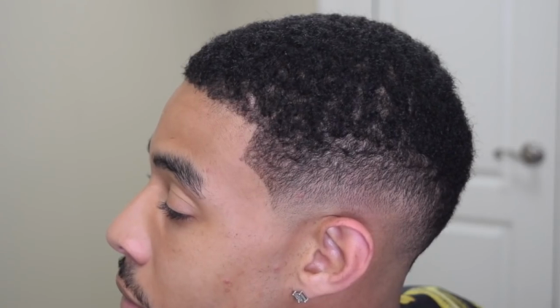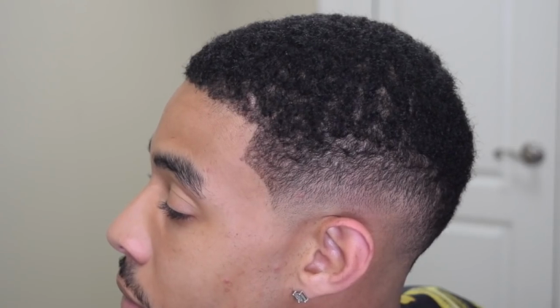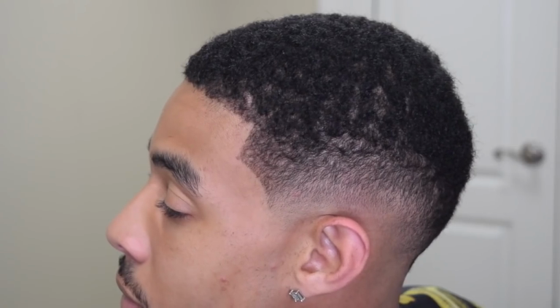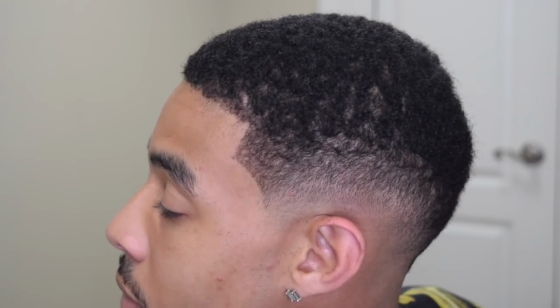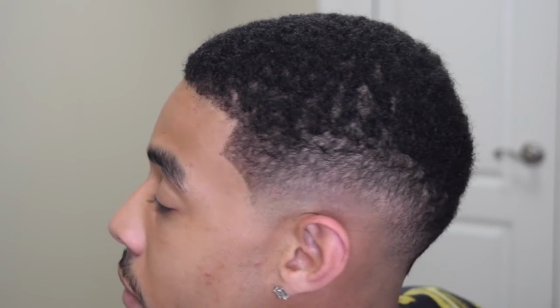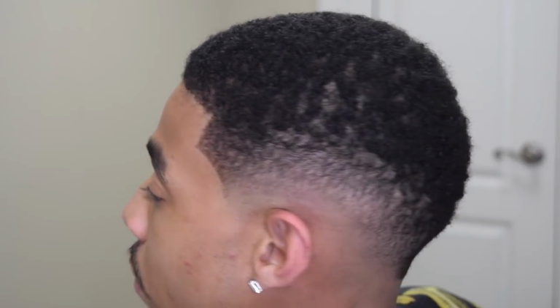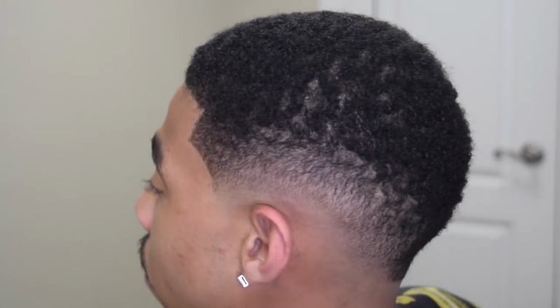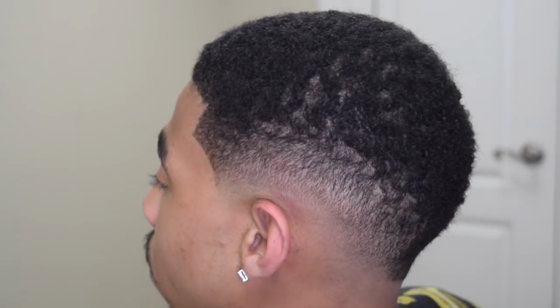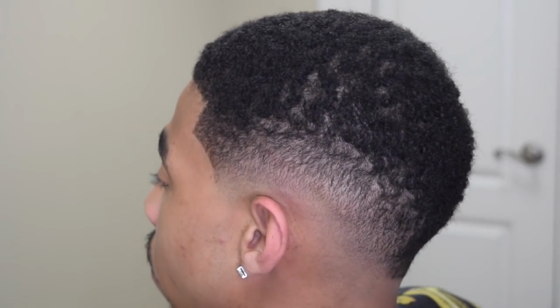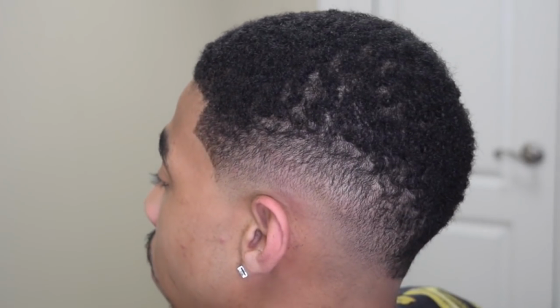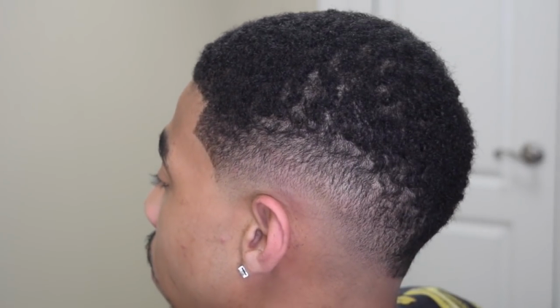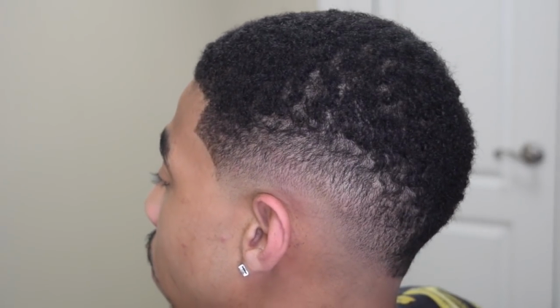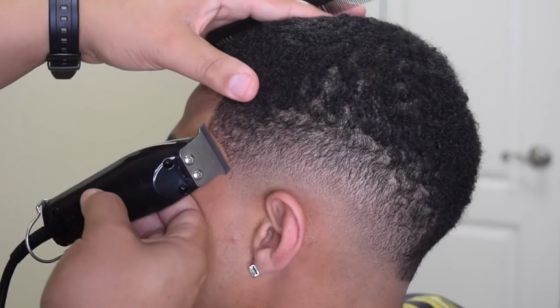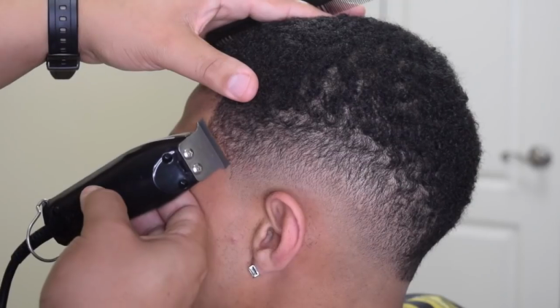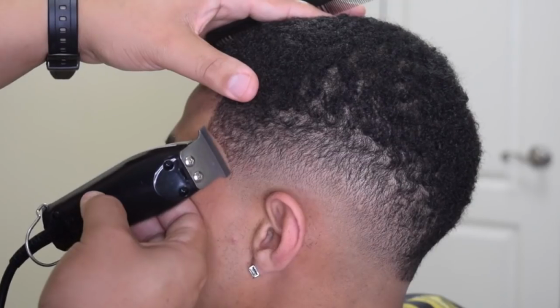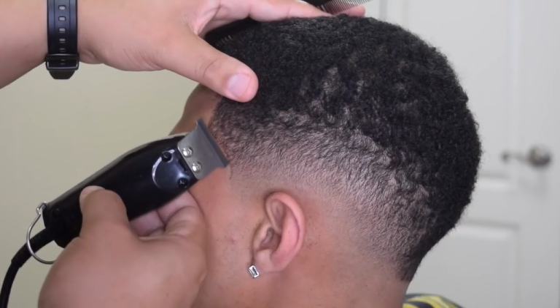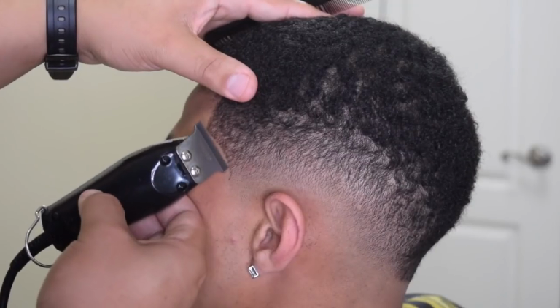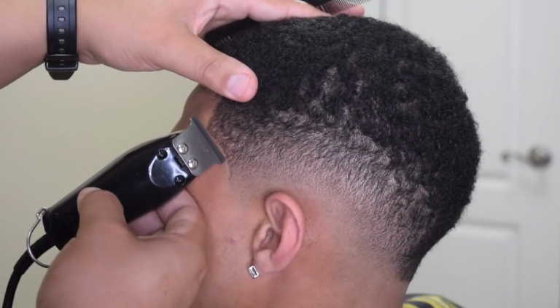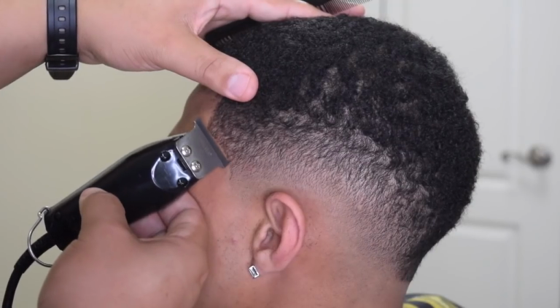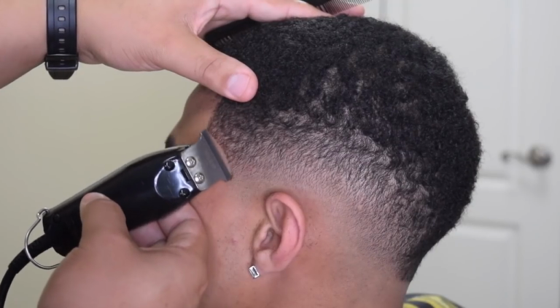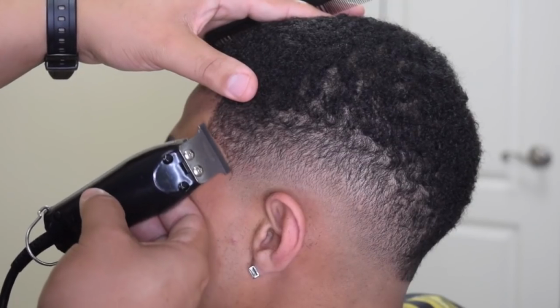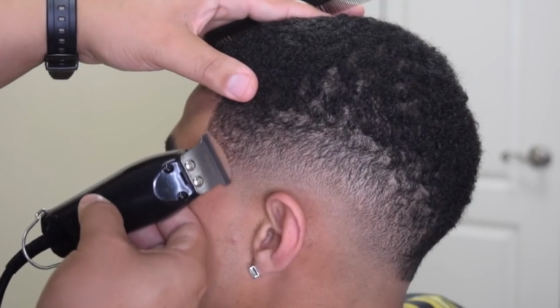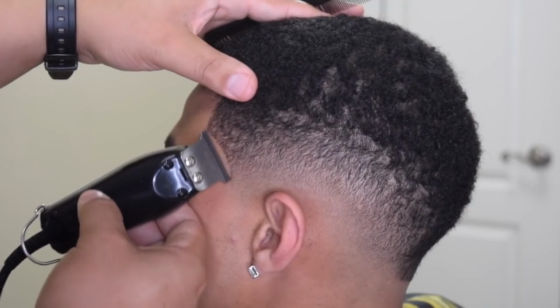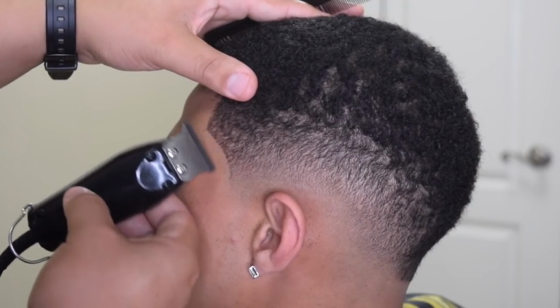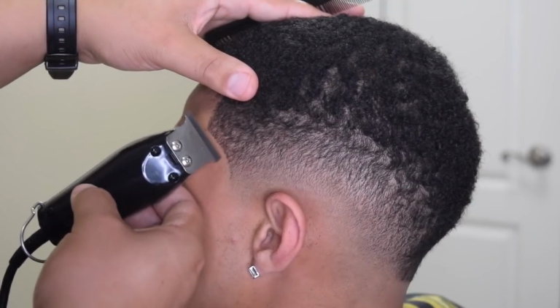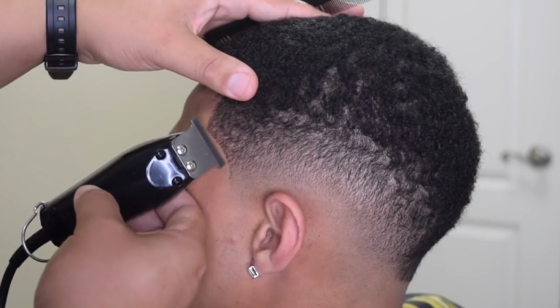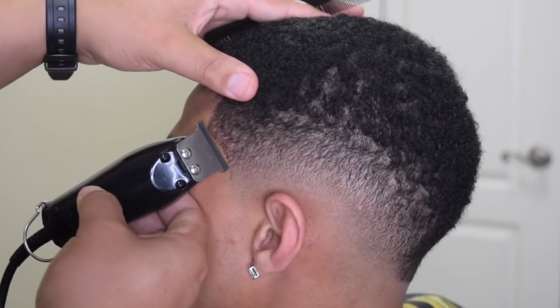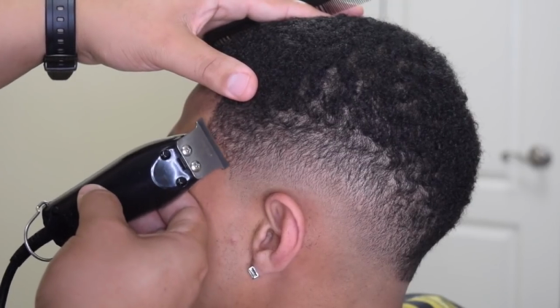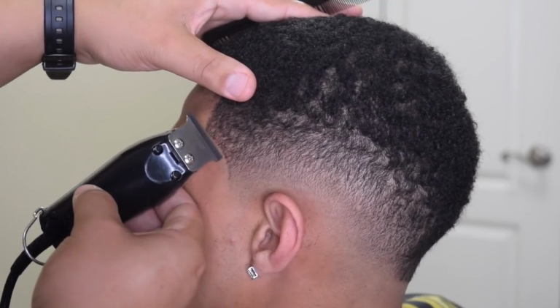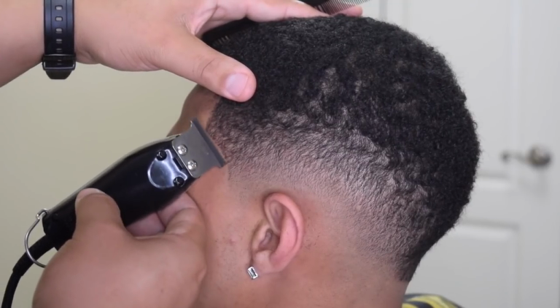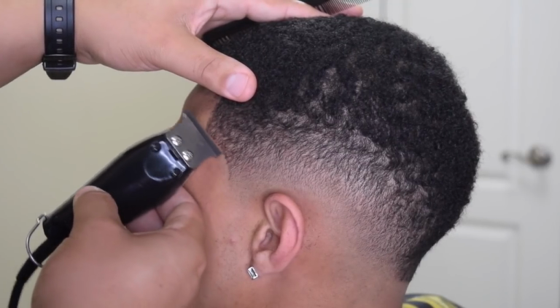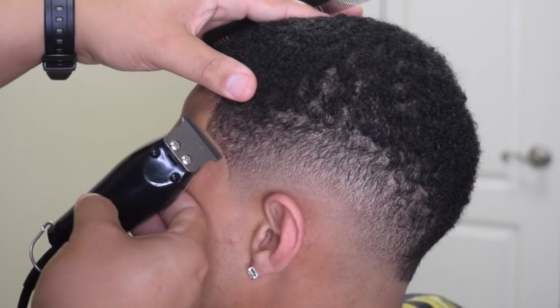I previously lined him up just a little bit to give myself a guideline before I started, and right here you just see me going back and touching it up to make it pop more.